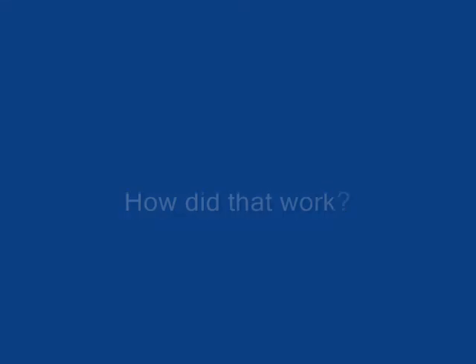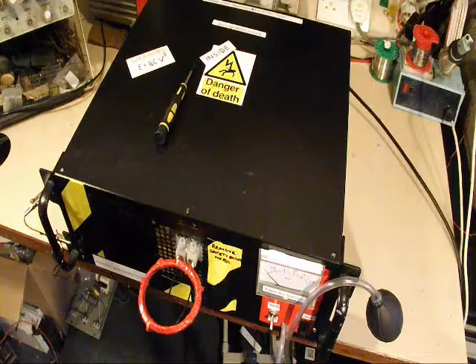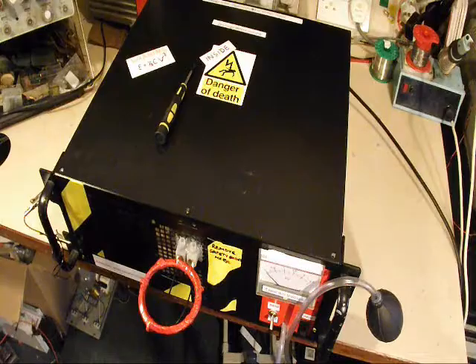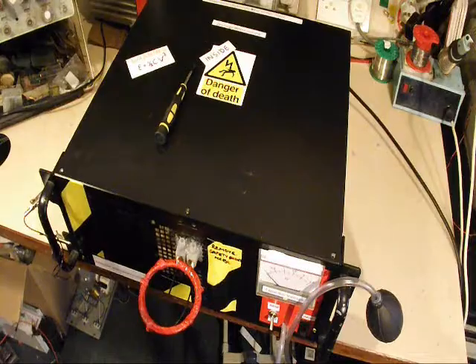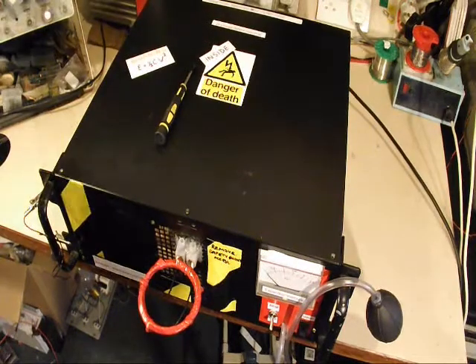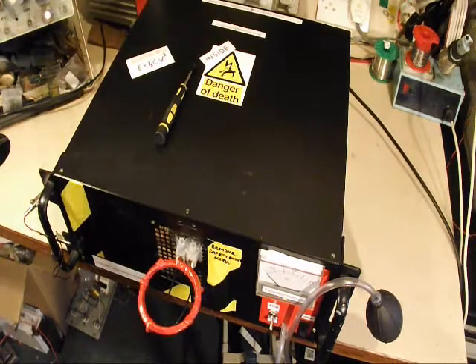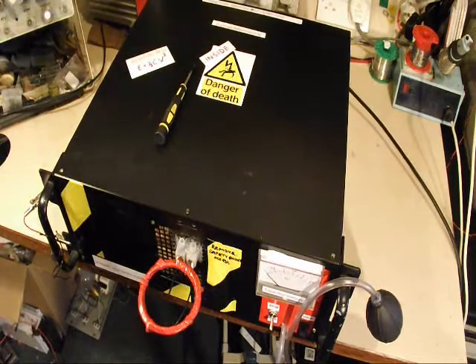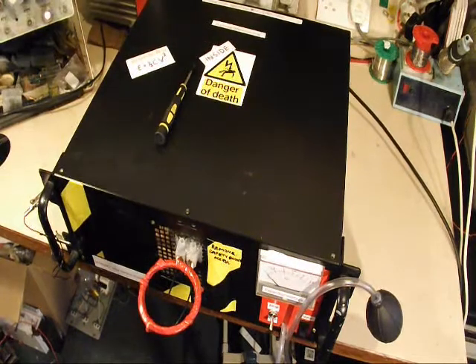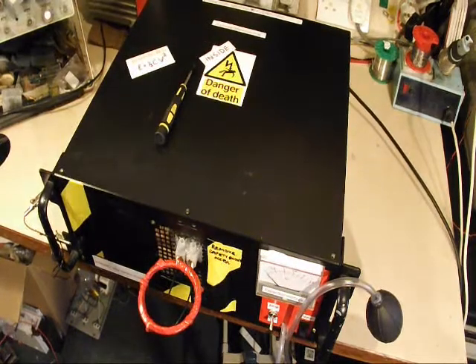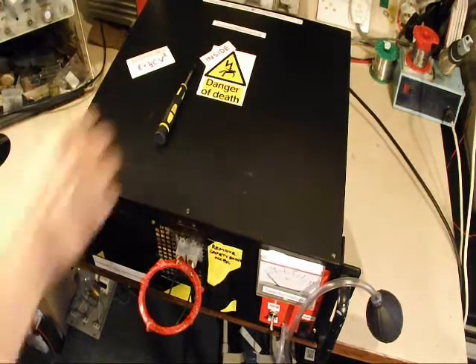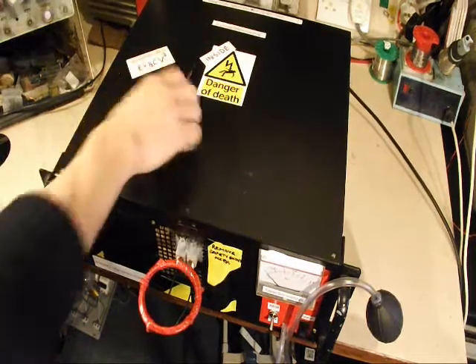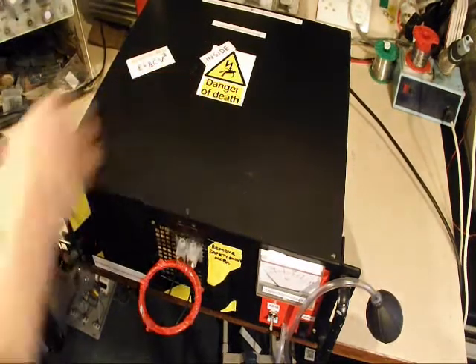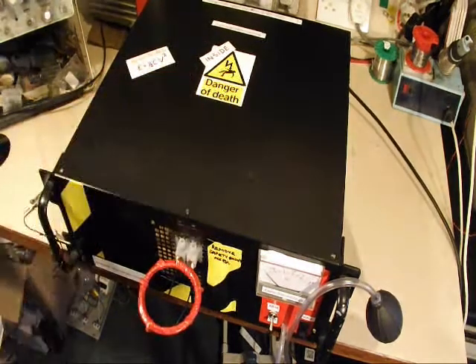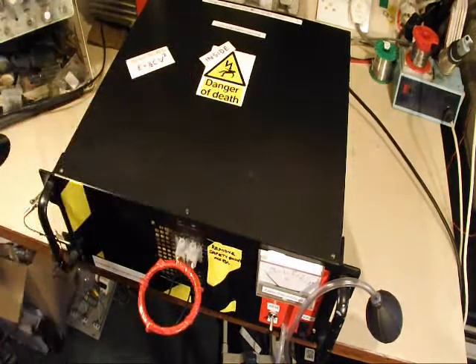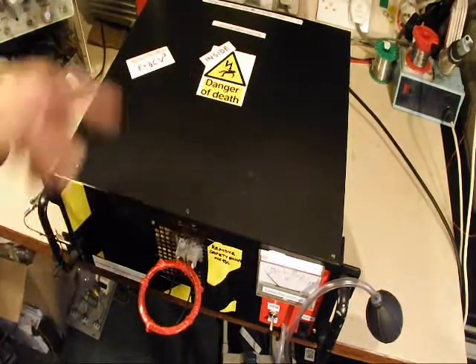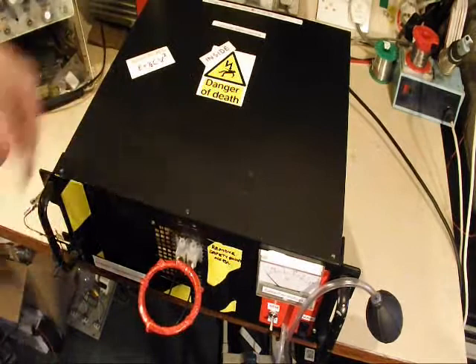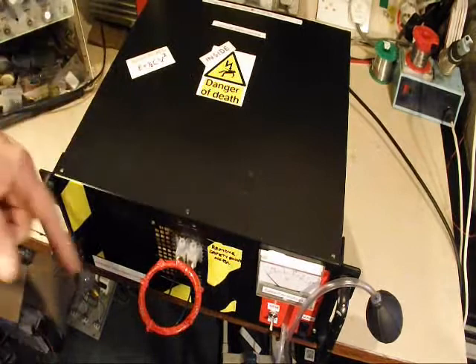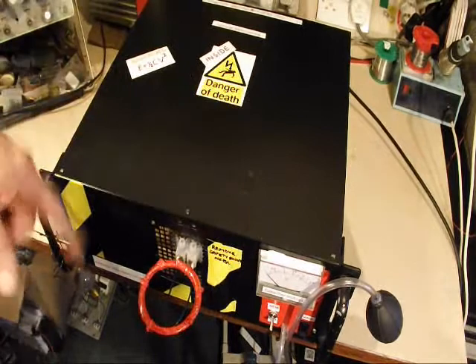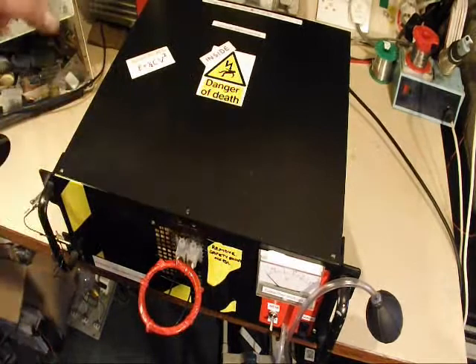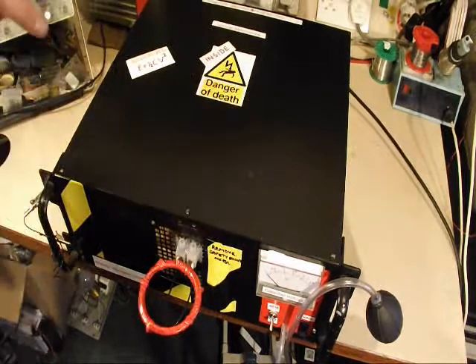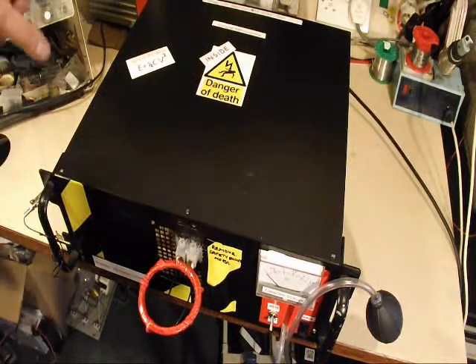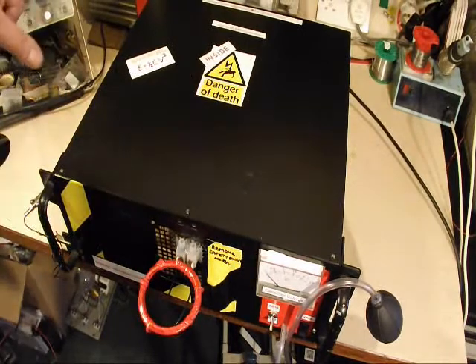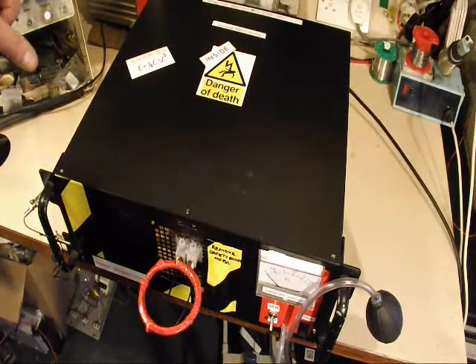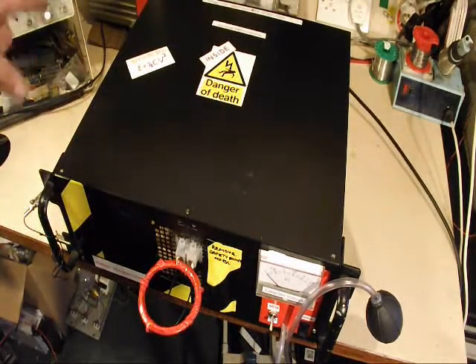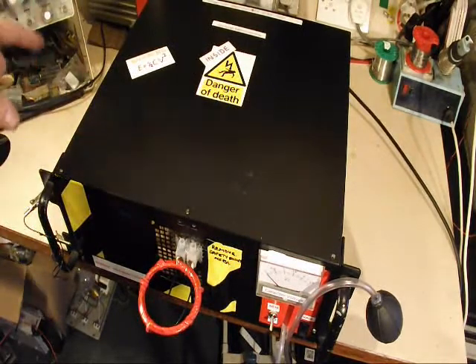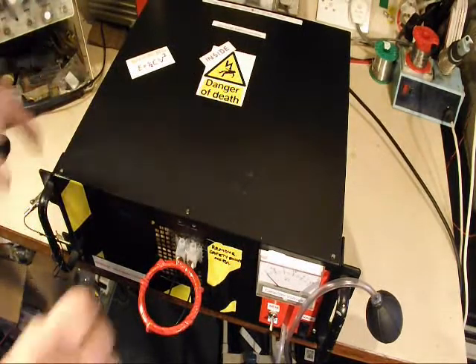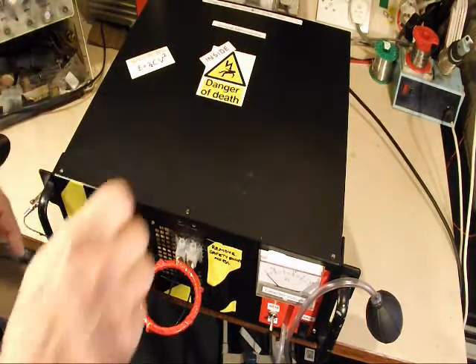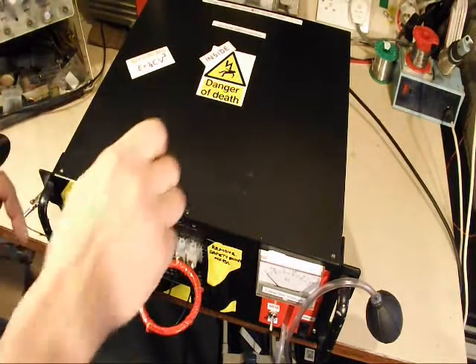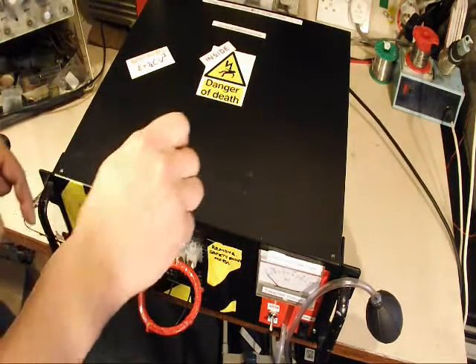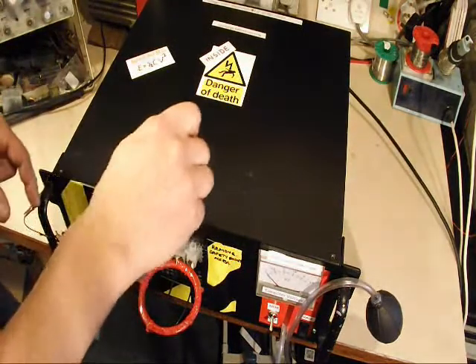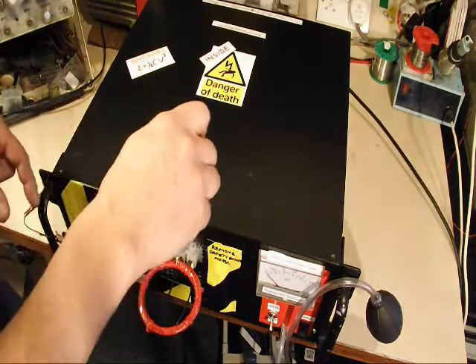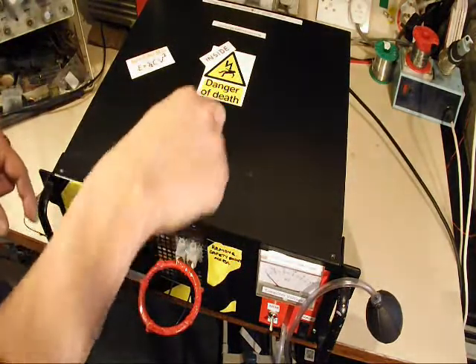The idea here is to do a demonstration — a safe demonstration — of electromagnetic induction.